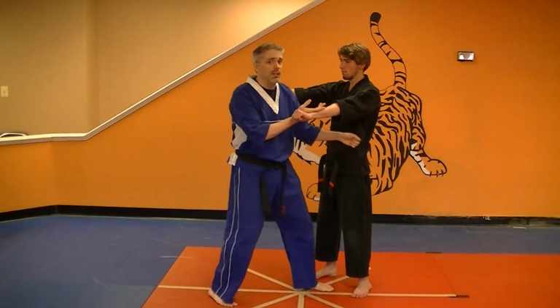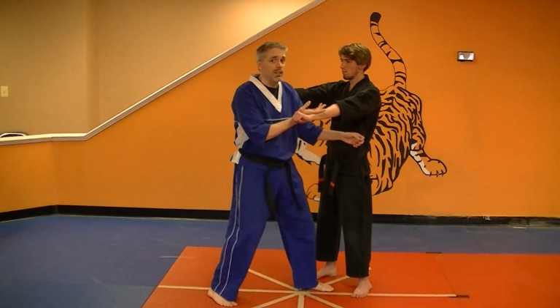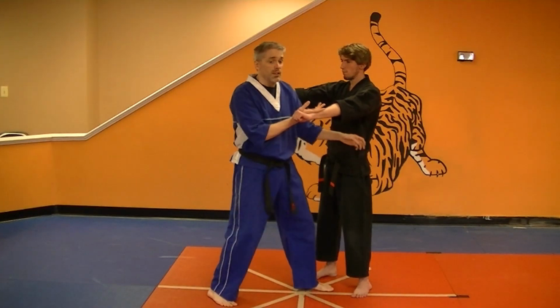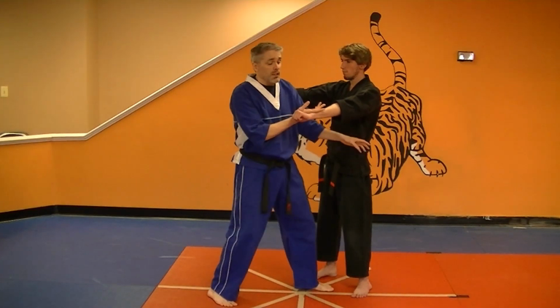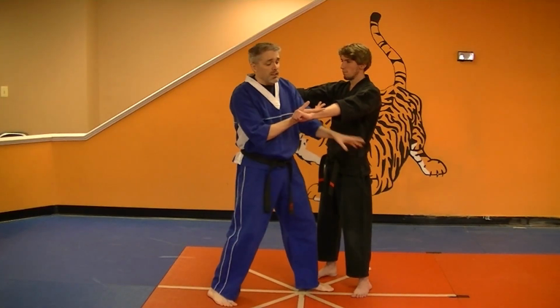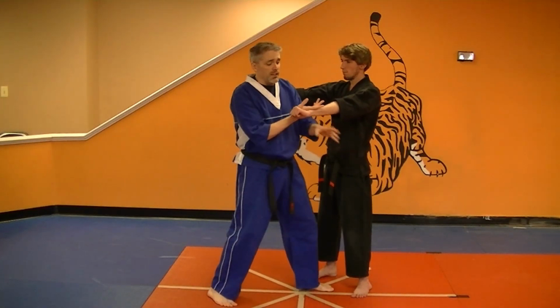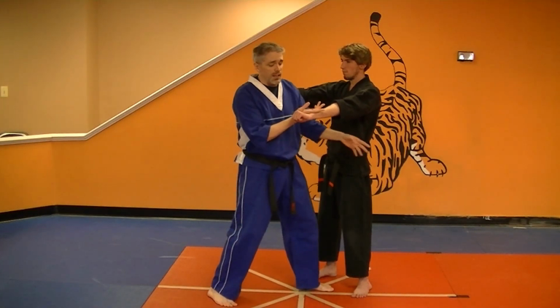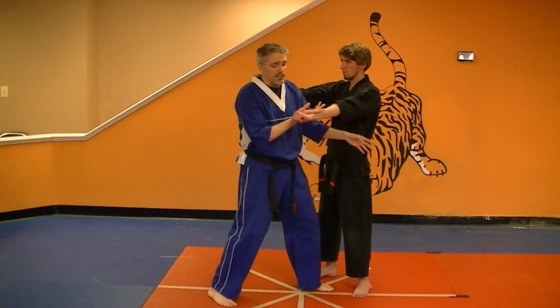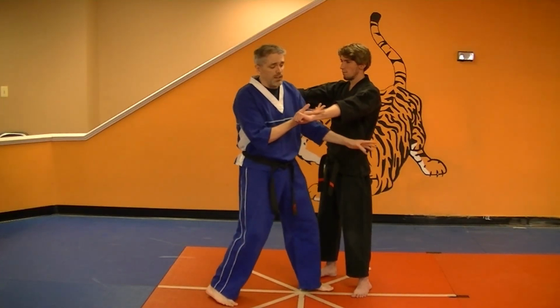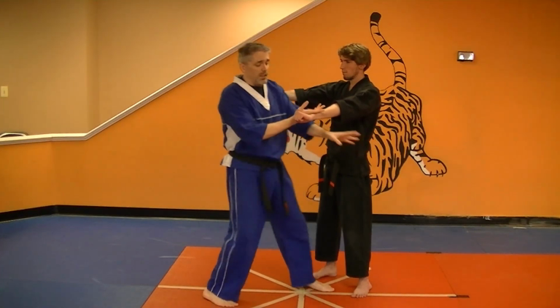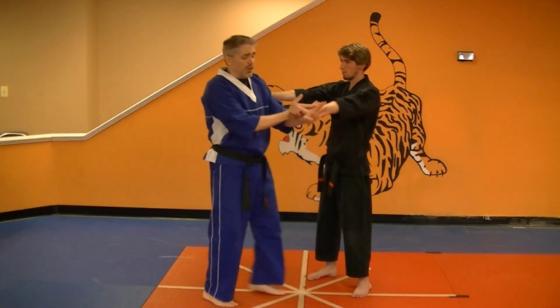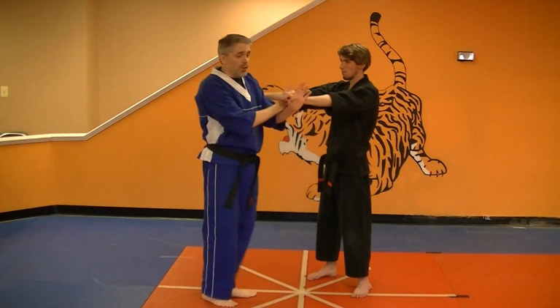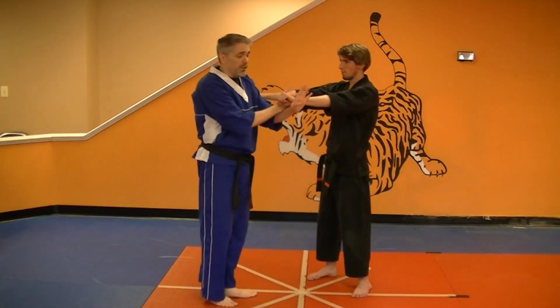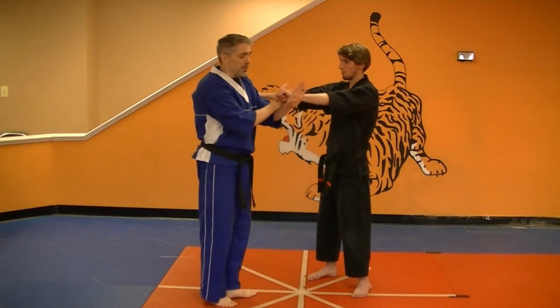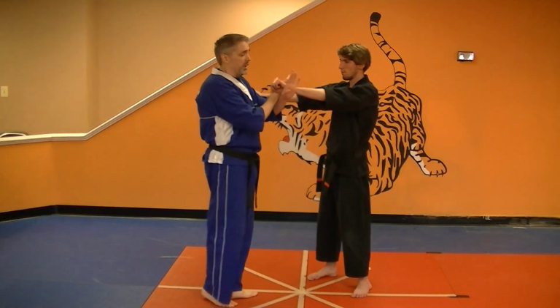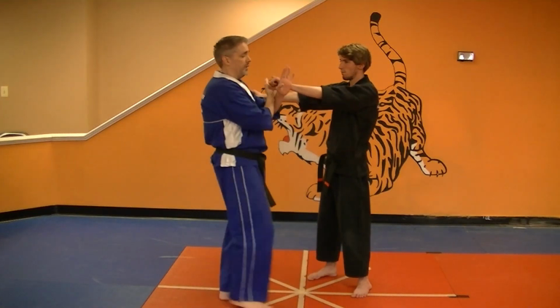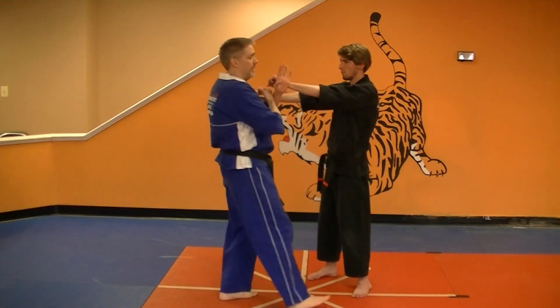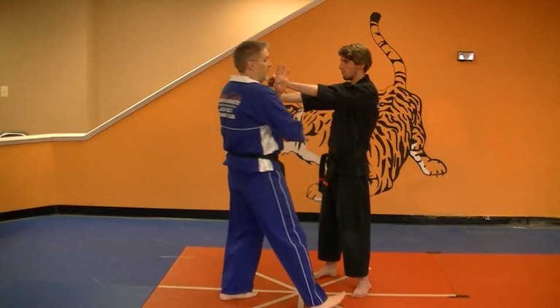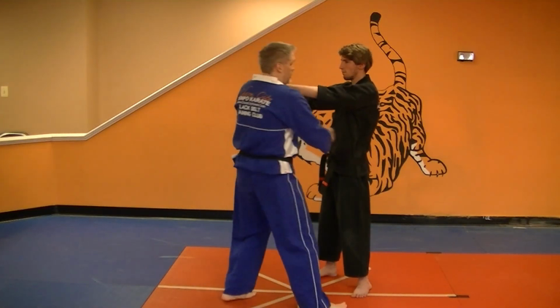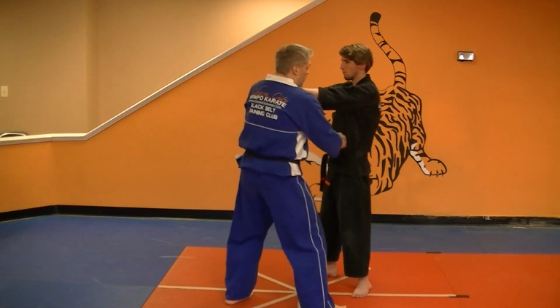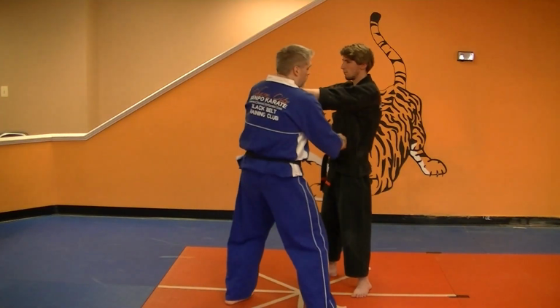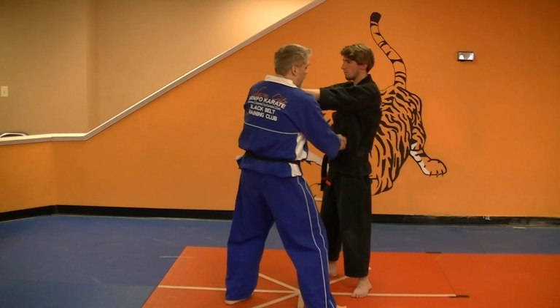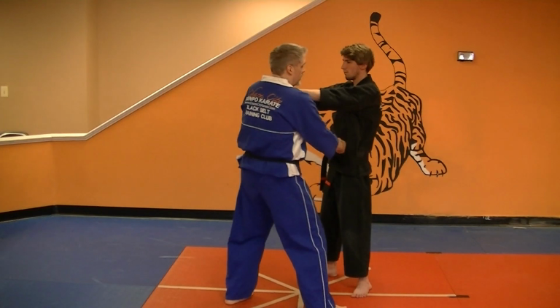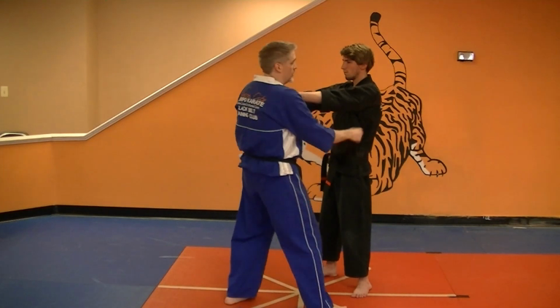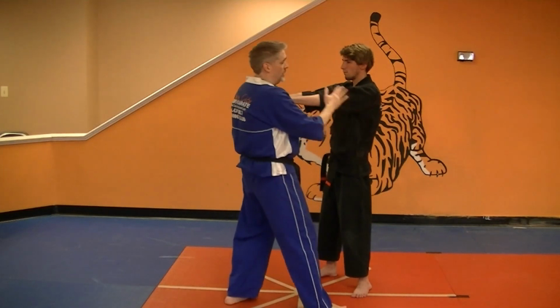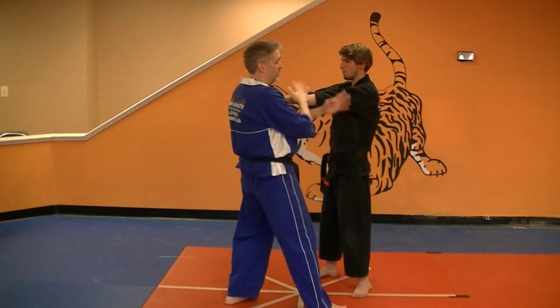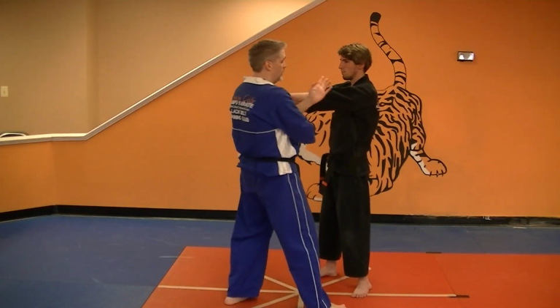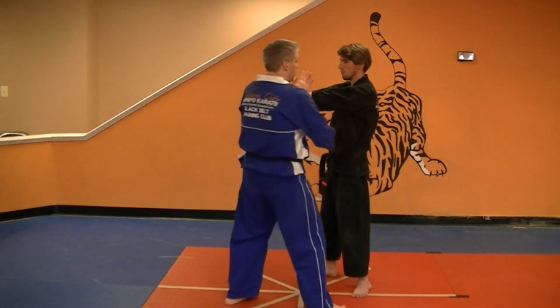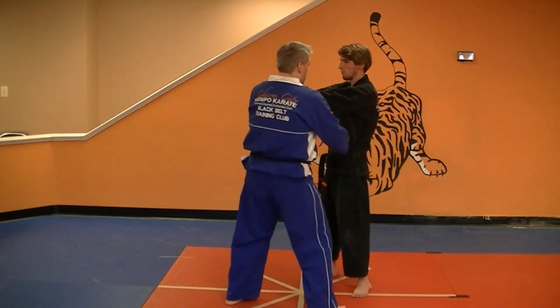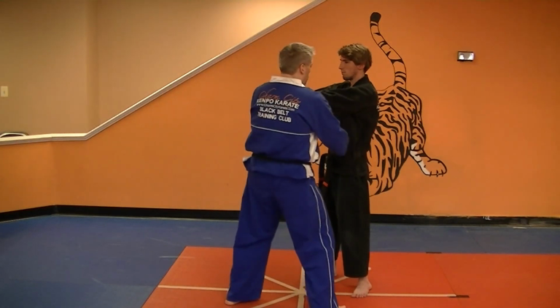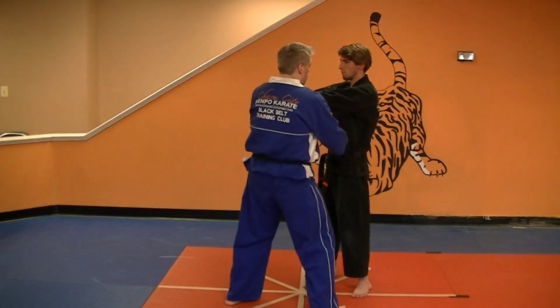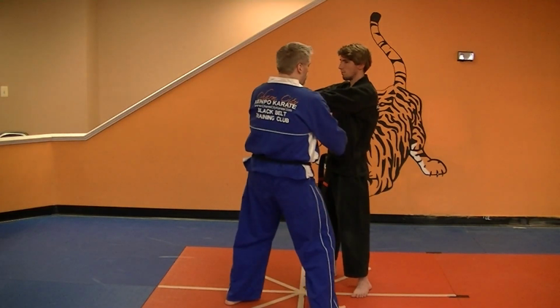Now you're going to get outside again. Feet come together. Back knuckle. Repeat — eight moves in that sequence.